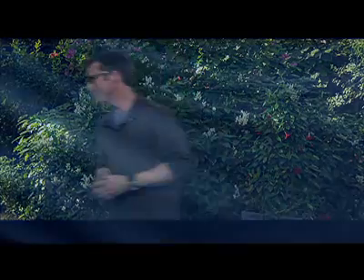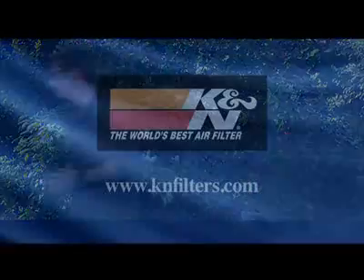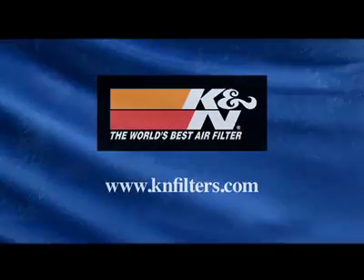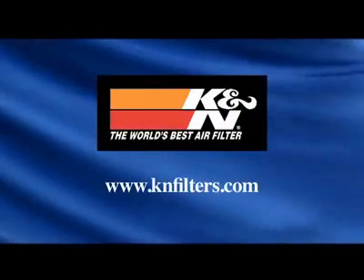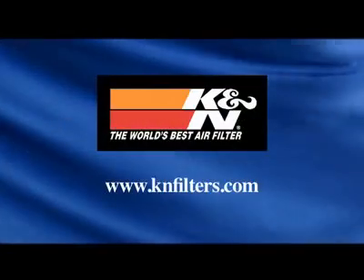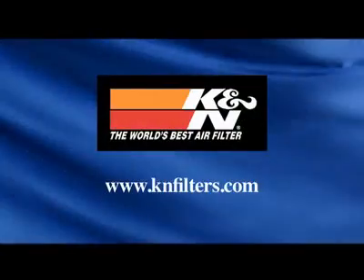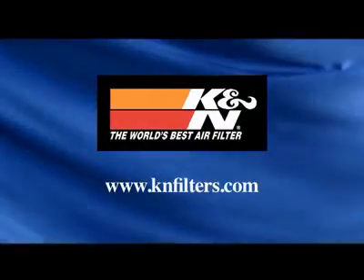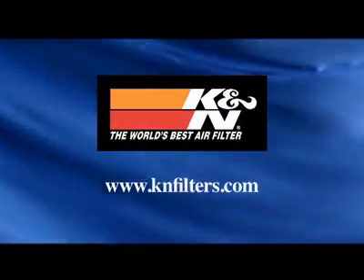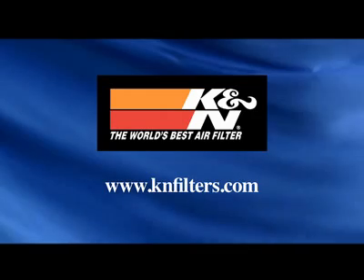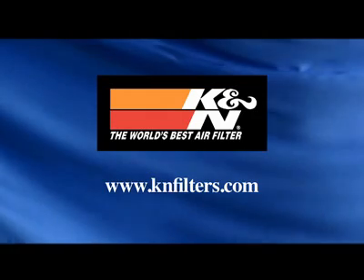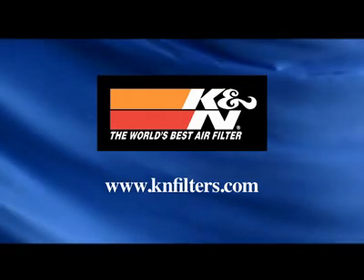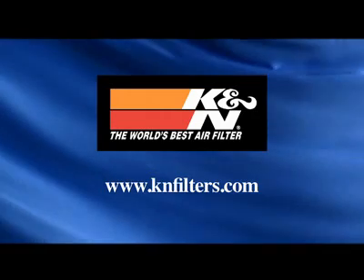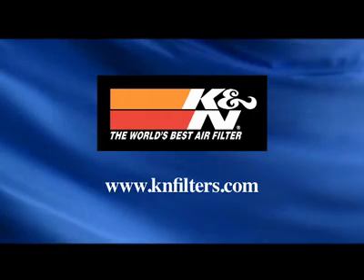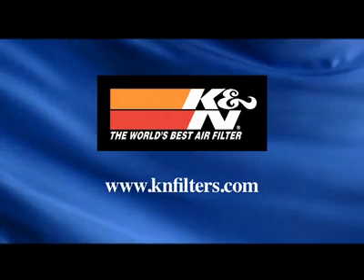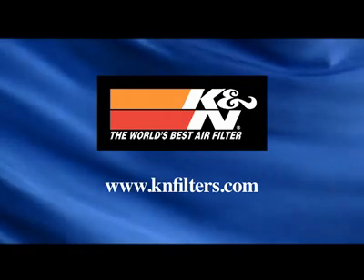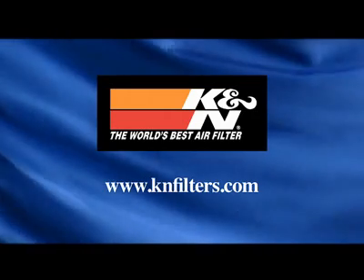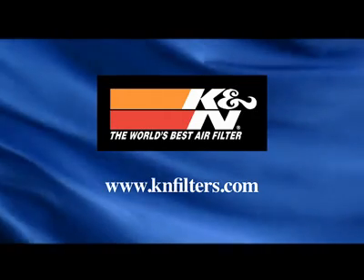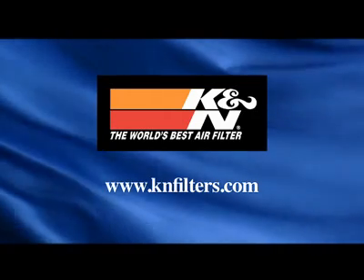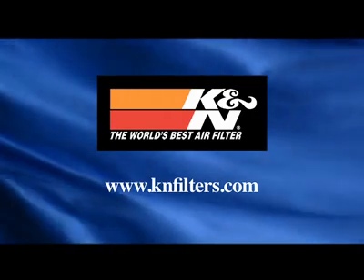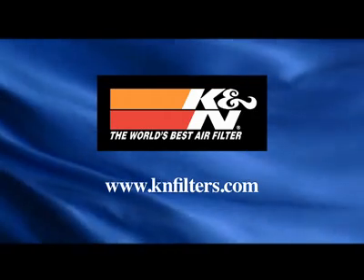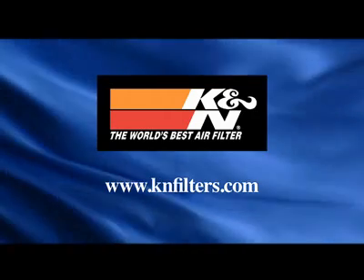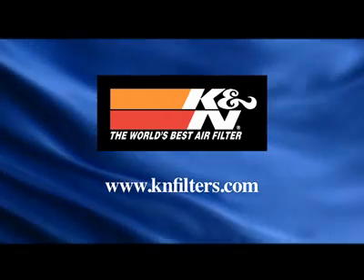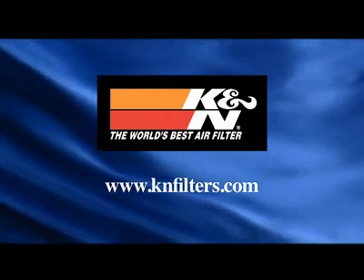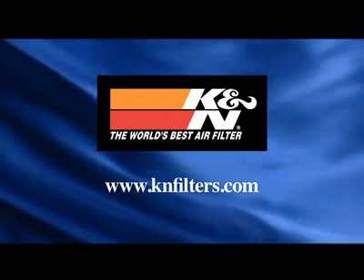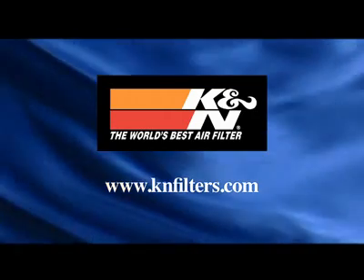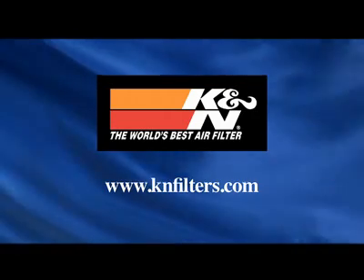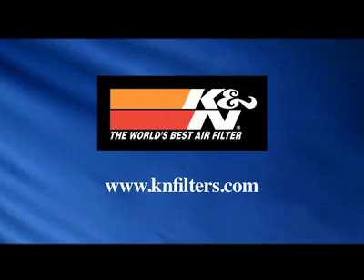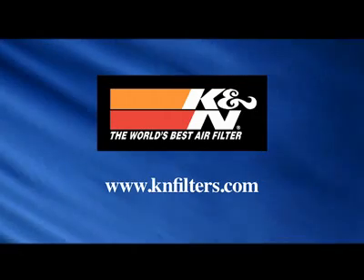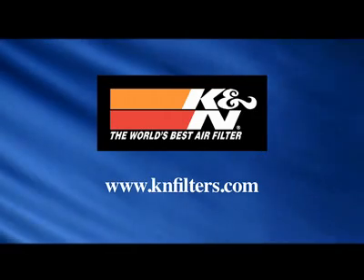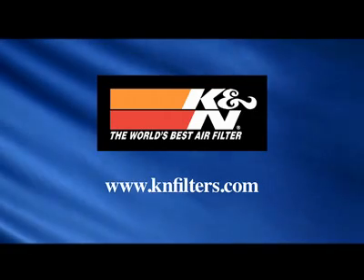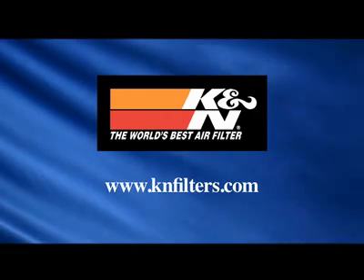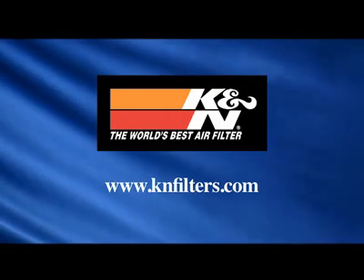You can visit these websites to learn more about the participants on this edition of Designing Spaces.